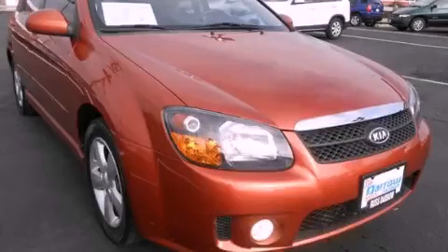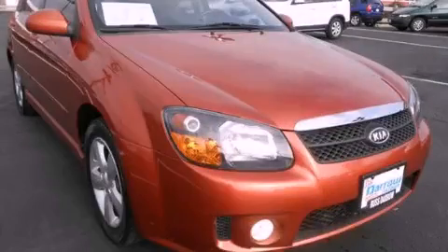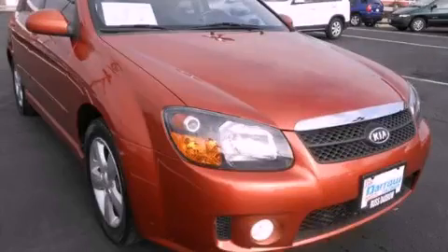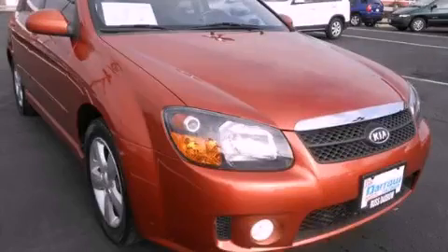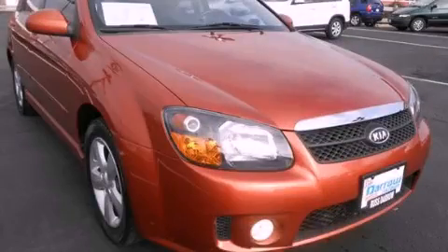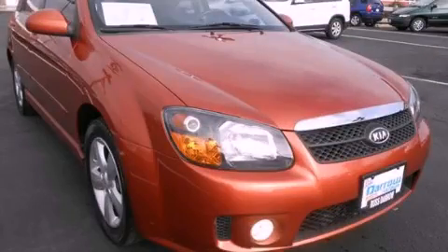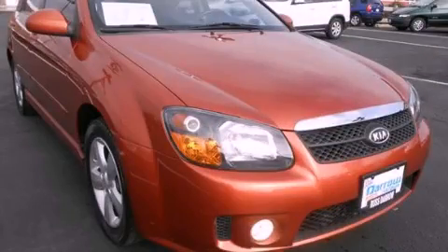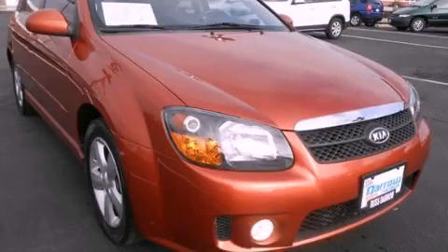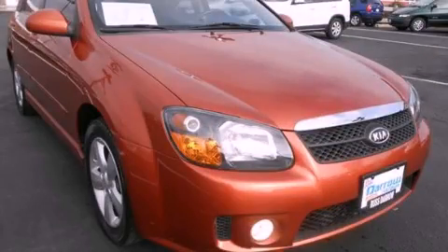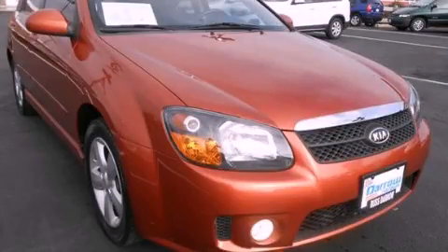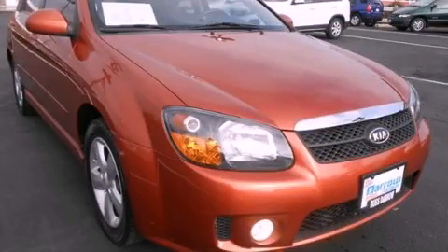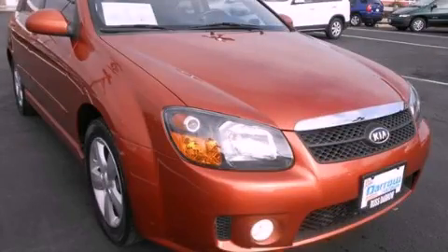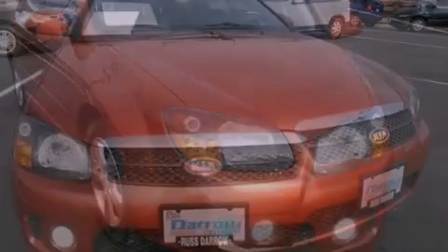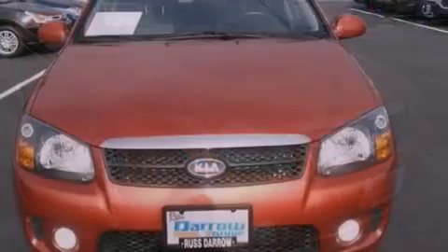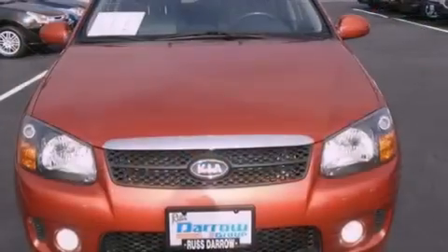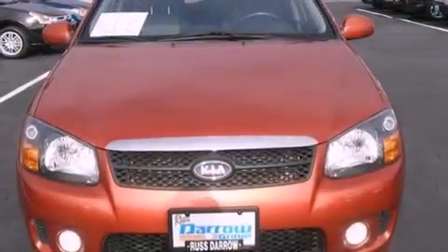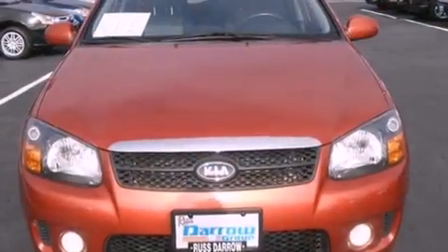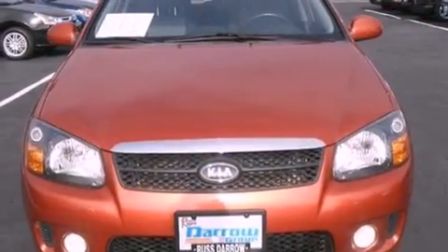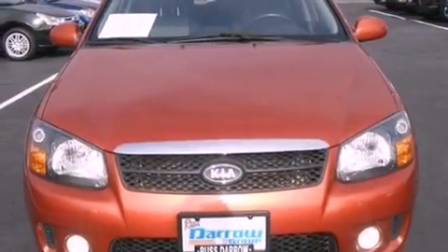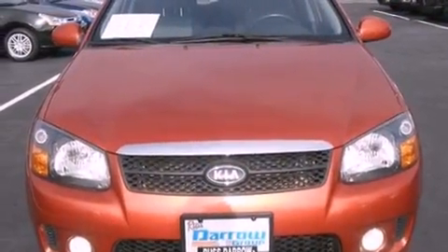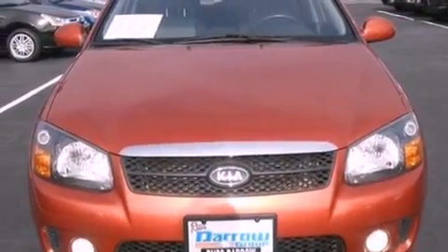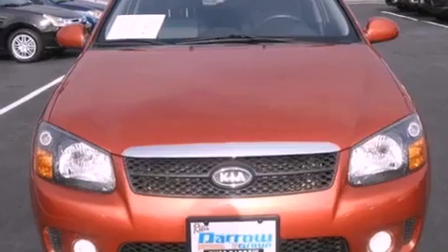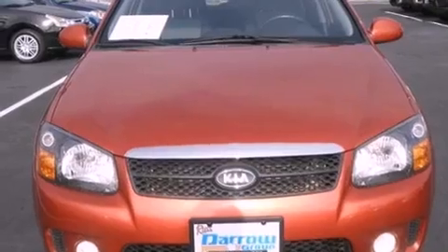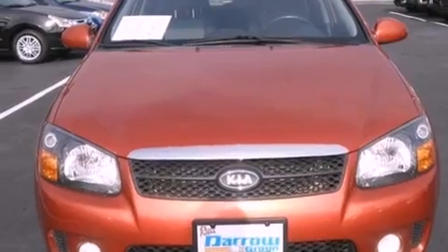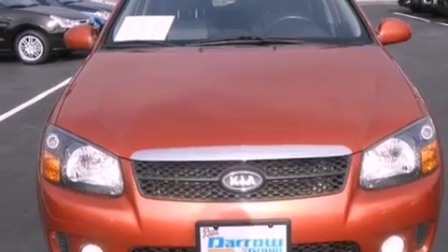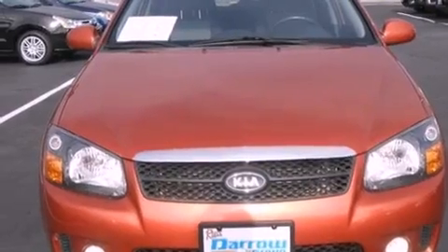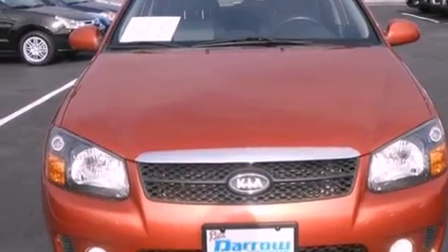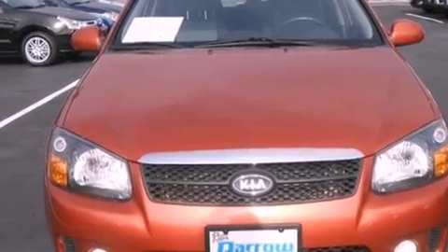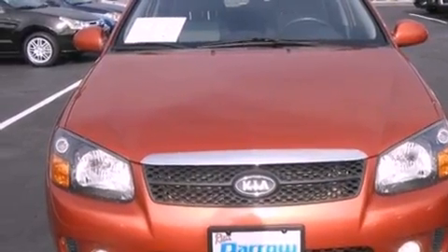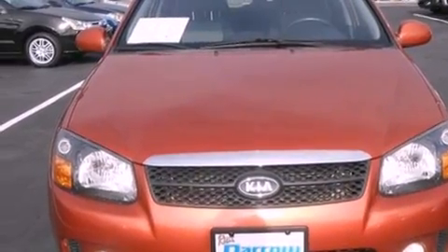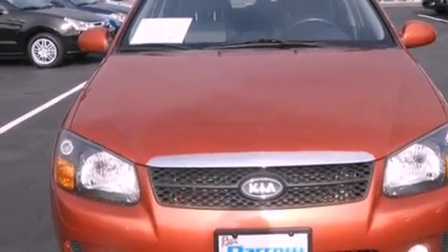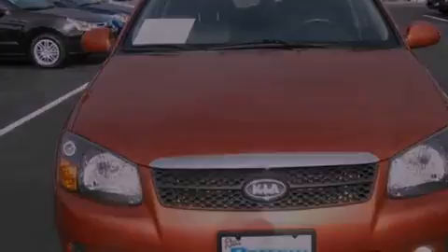This is a 2009 Kia Spectra. It has a 2.0-liter four-cylinder engine and a four-speed automatic transmission.